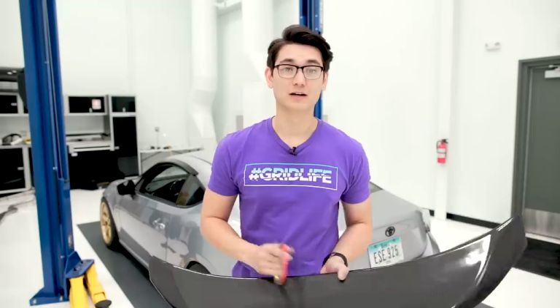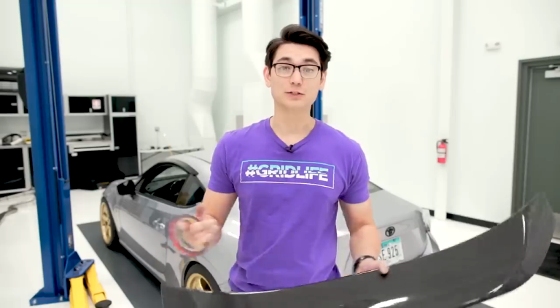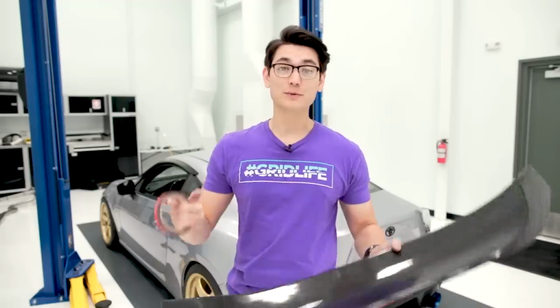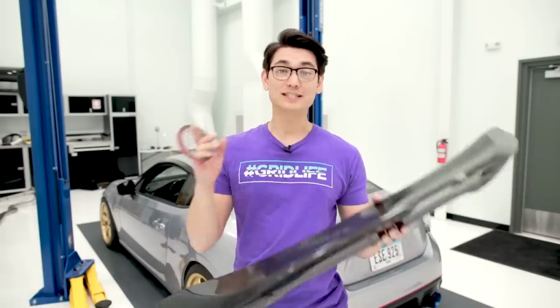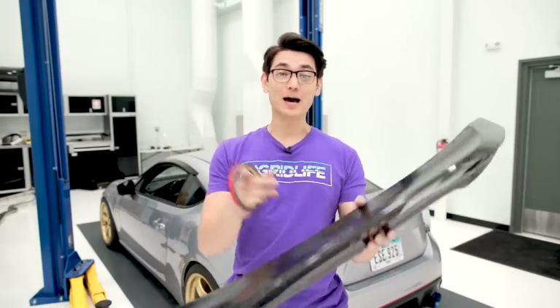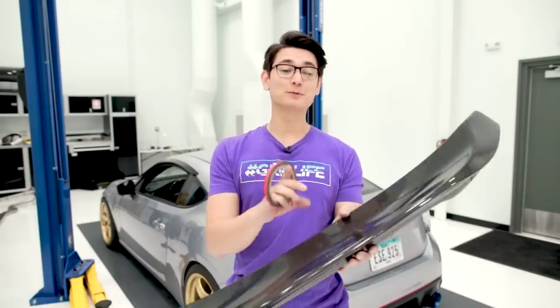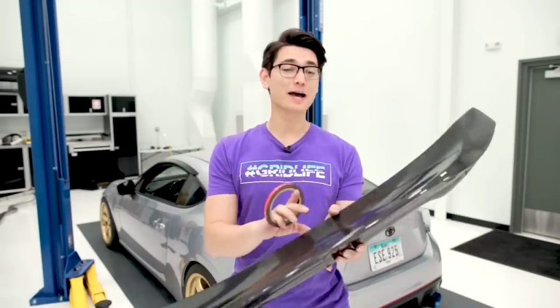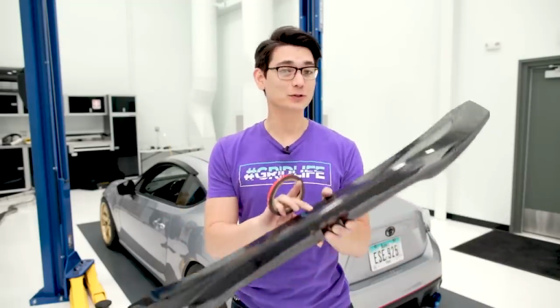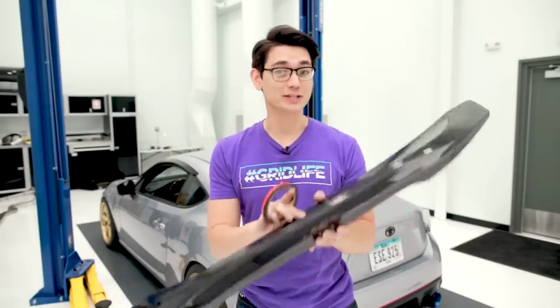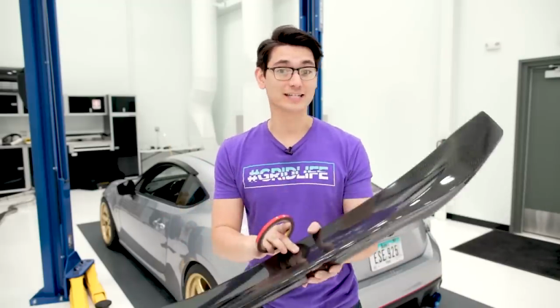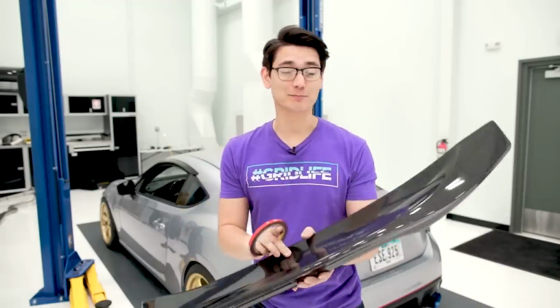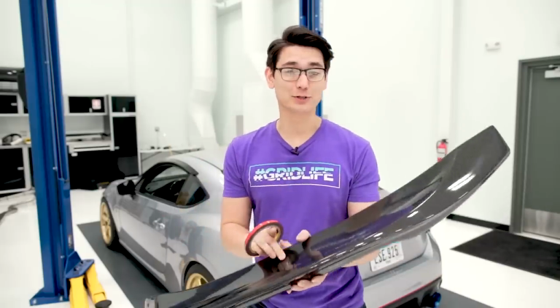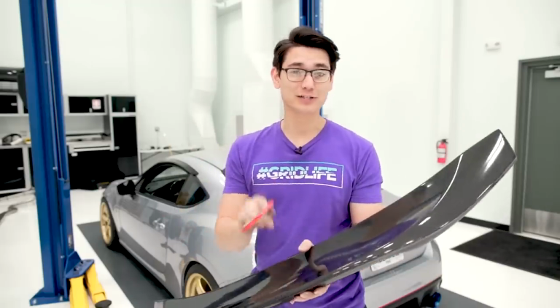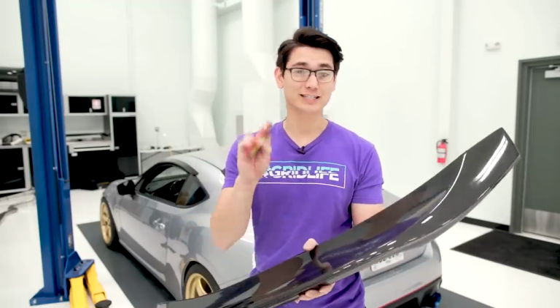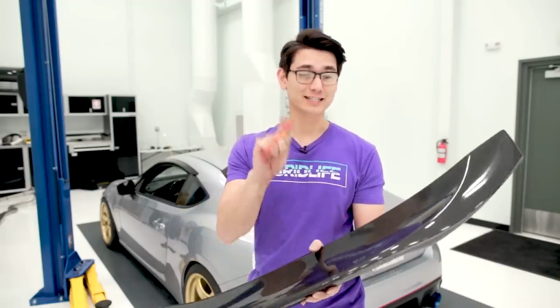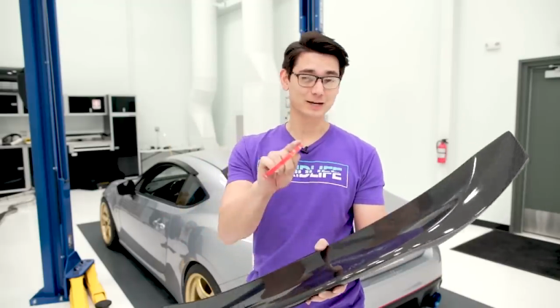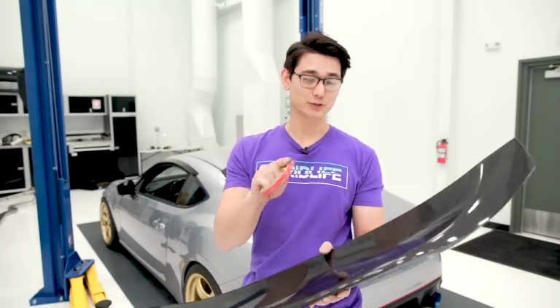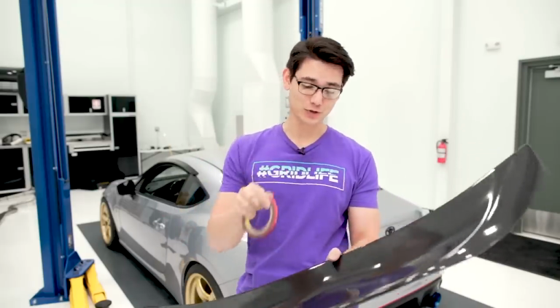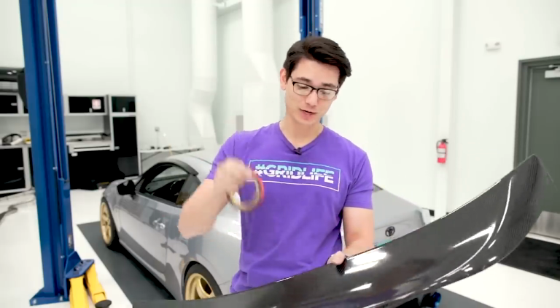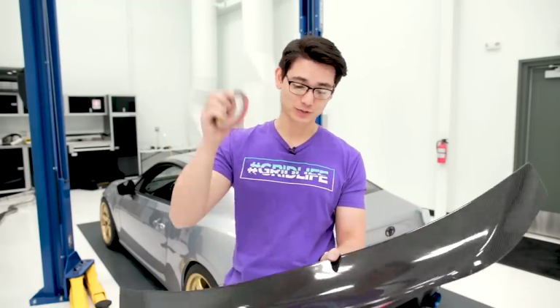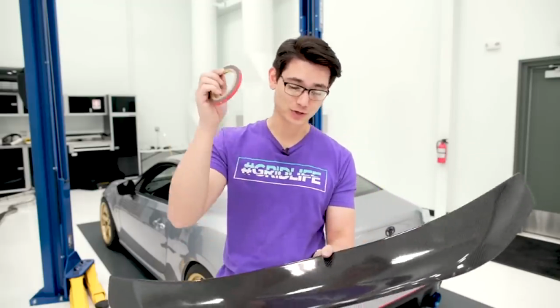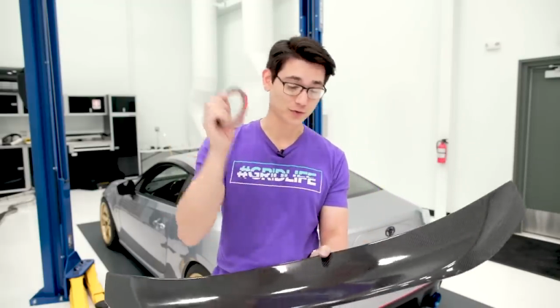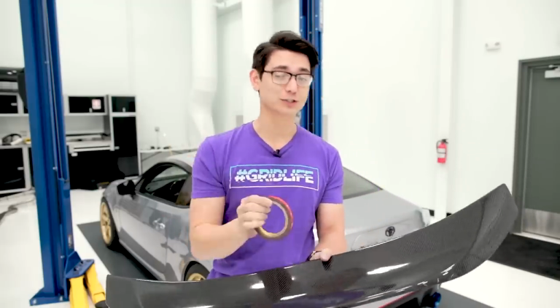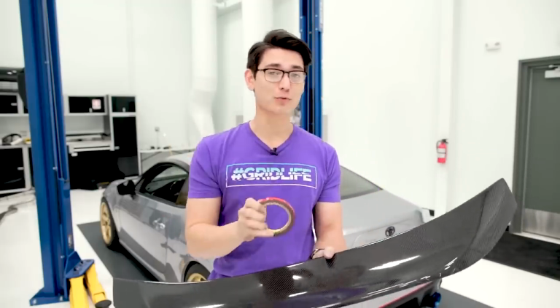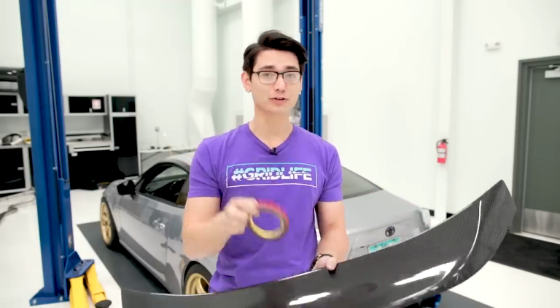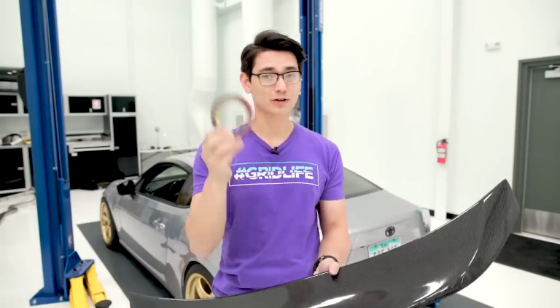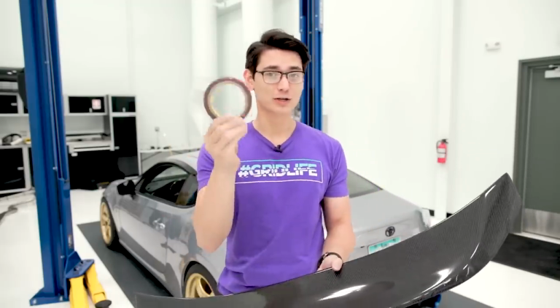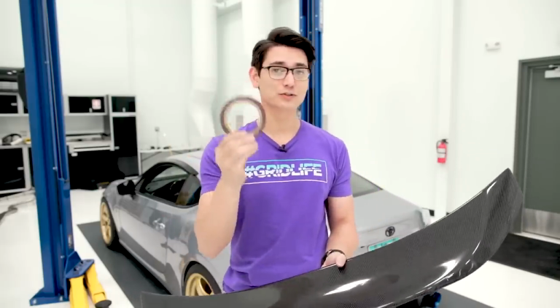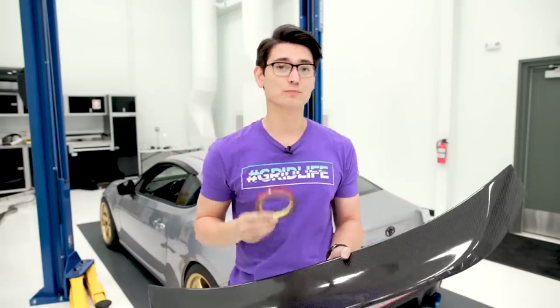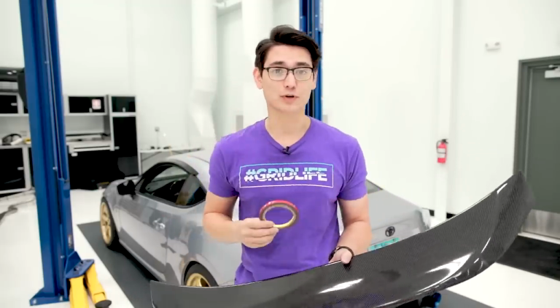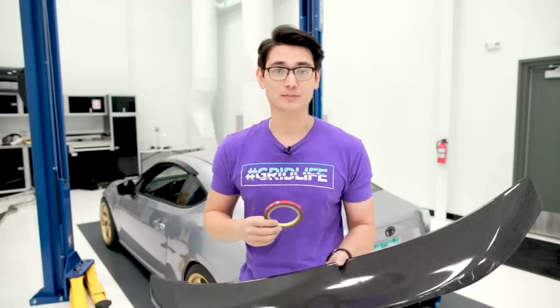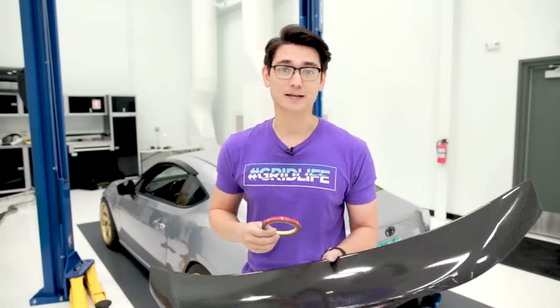What's up guys, Thomas back on our Tech Tip Tuesday. Today I'm going to show you how to install this spoiler using some 3M tape.